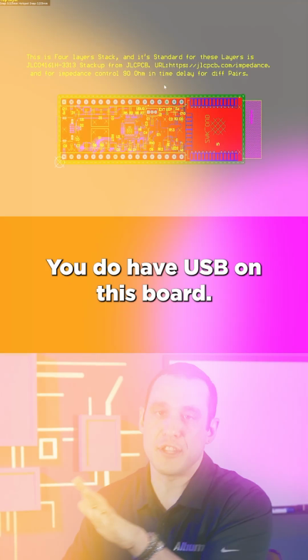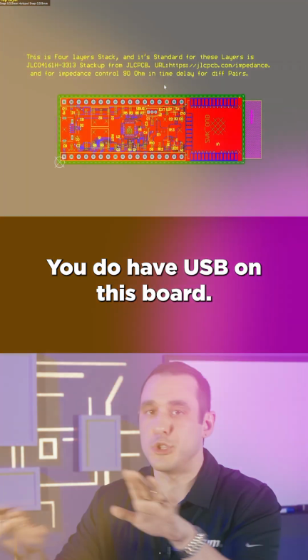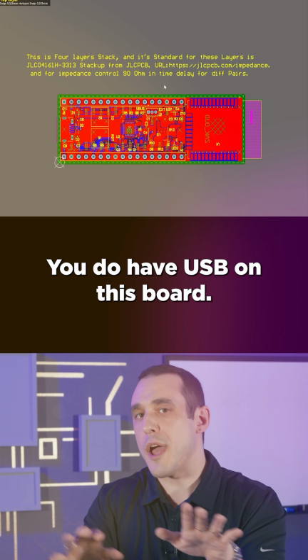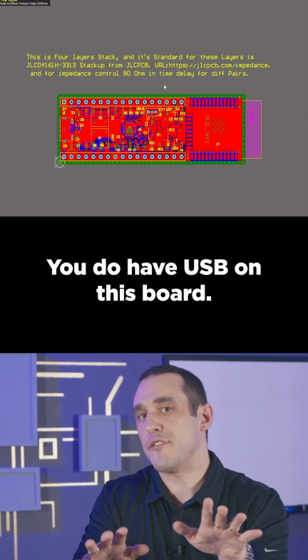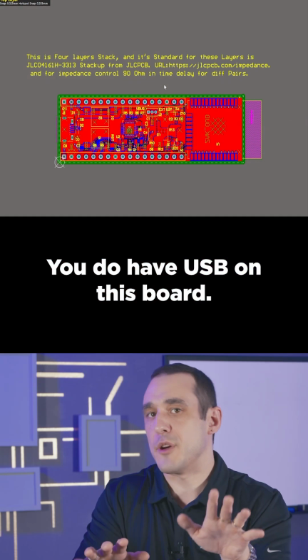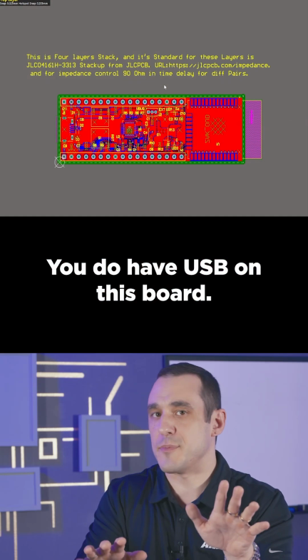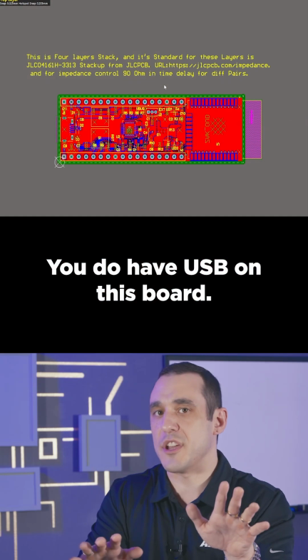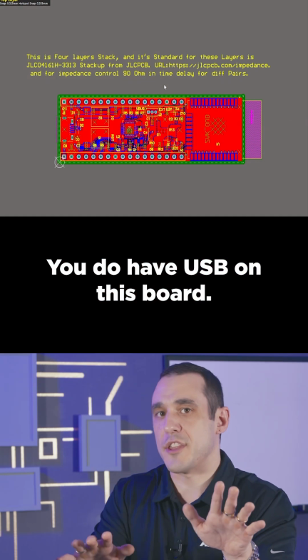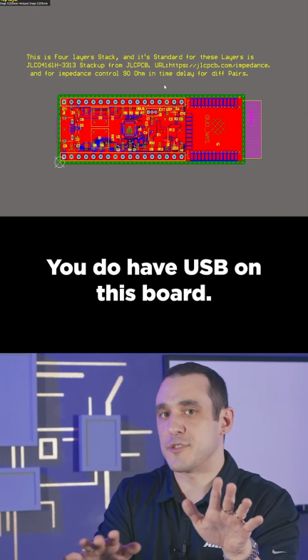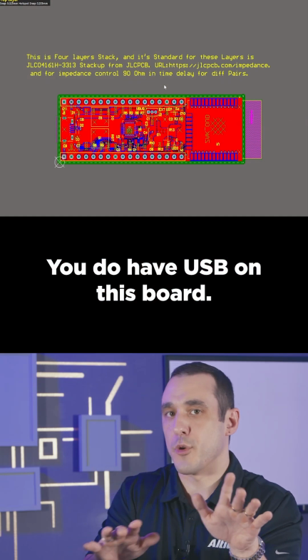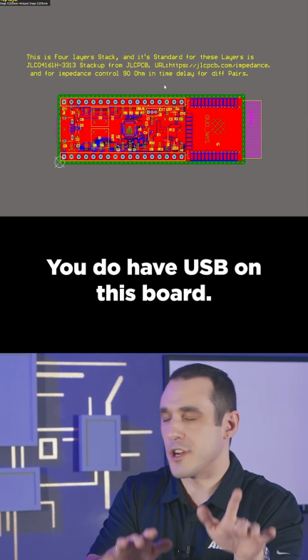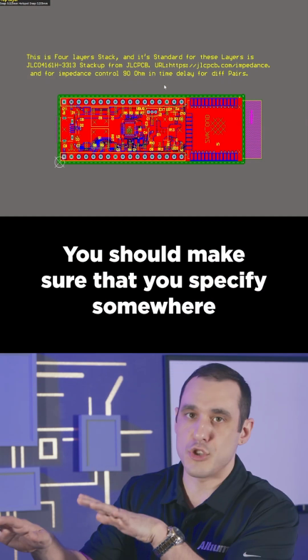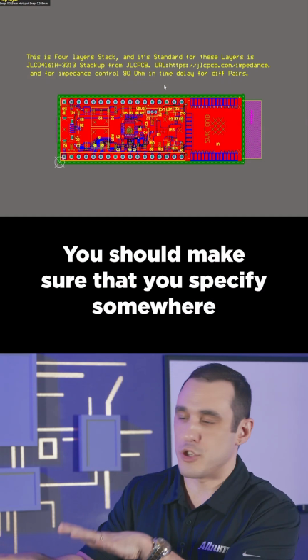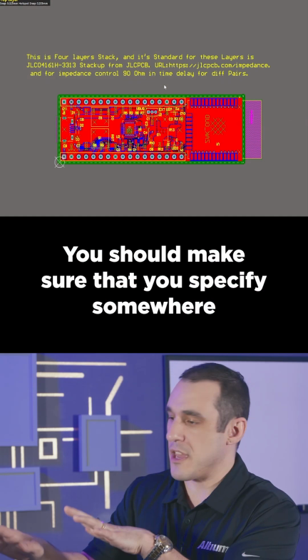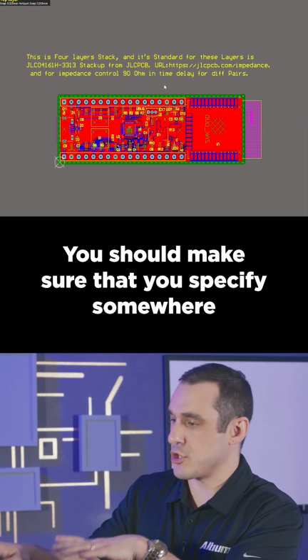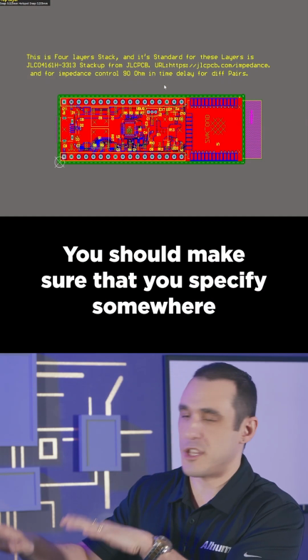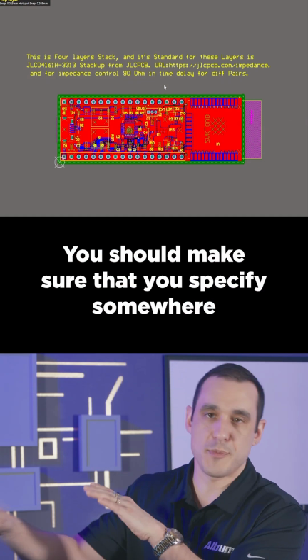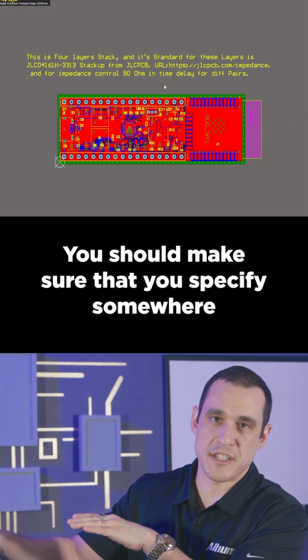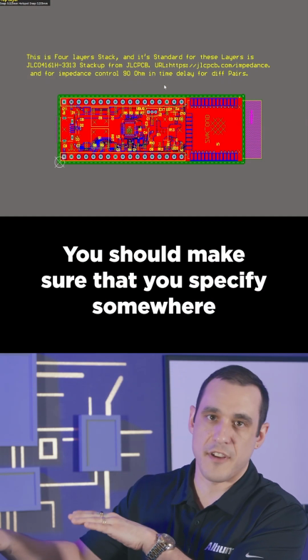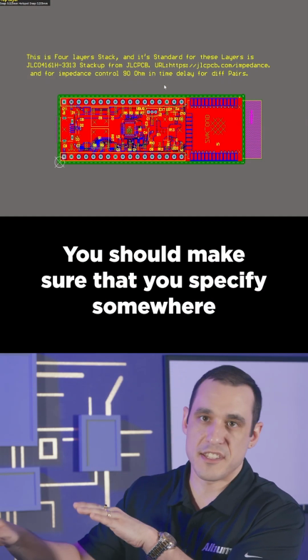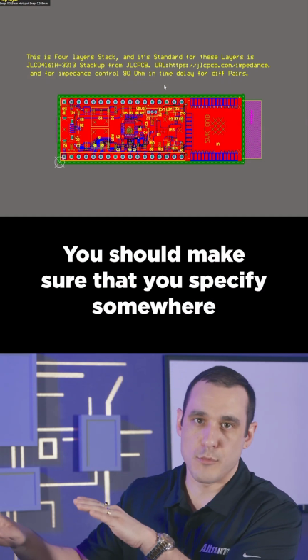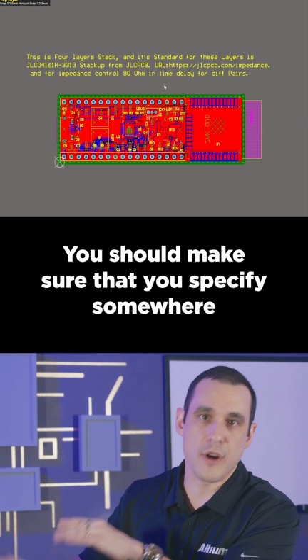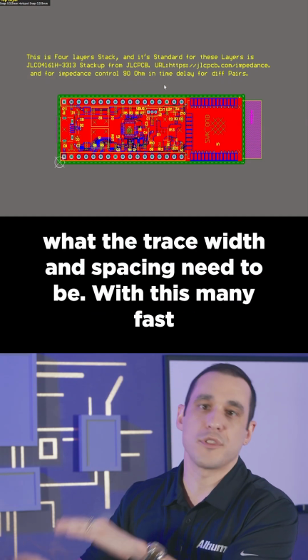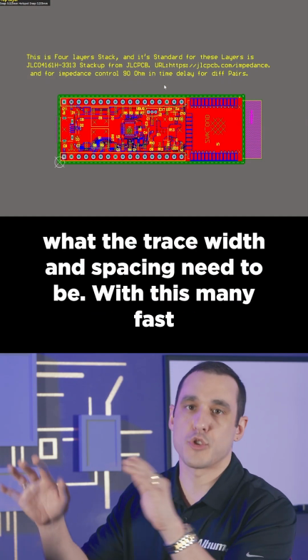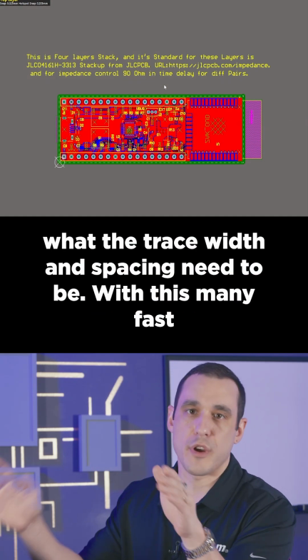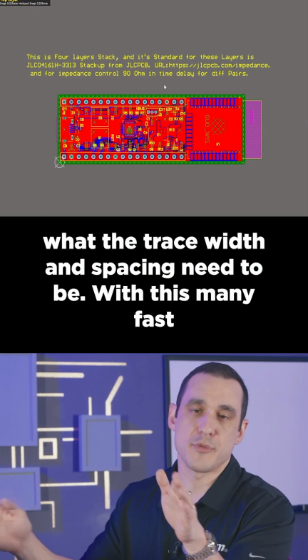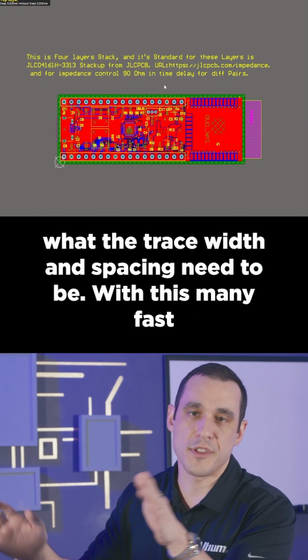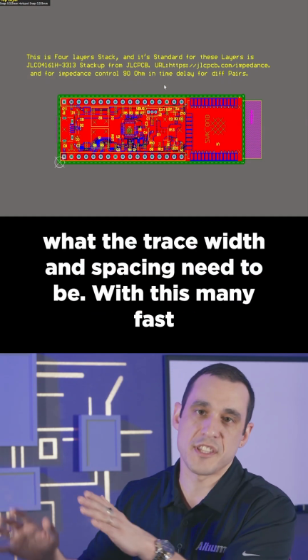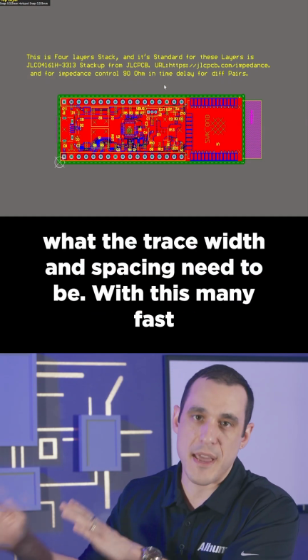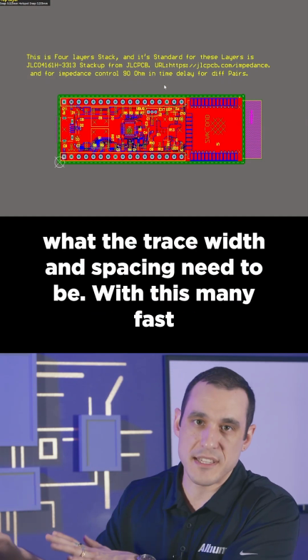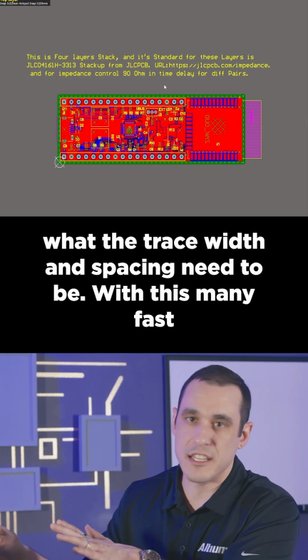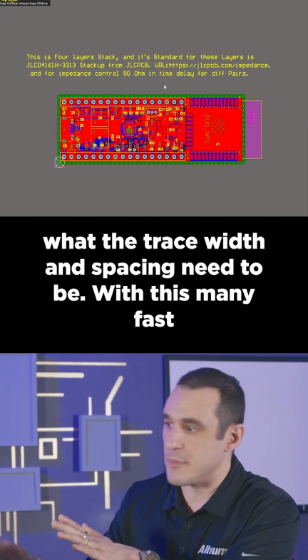You do have USB on this board. You should make sure that you specify somewhere what the trace width and spacing need to be.